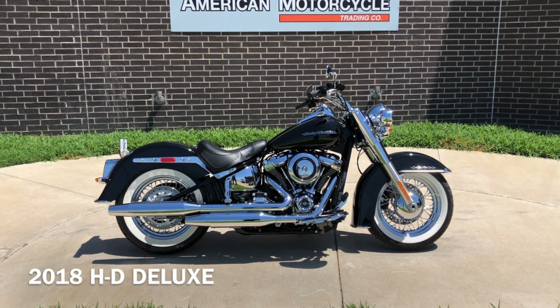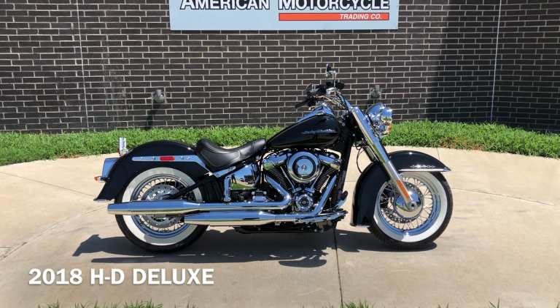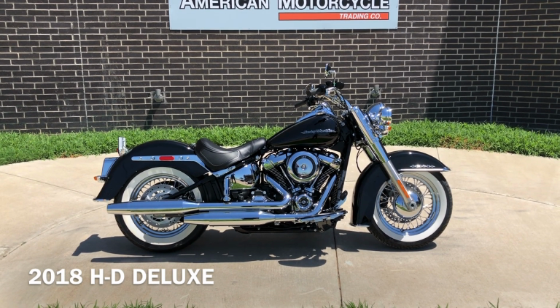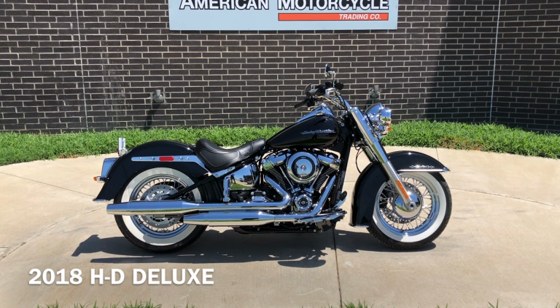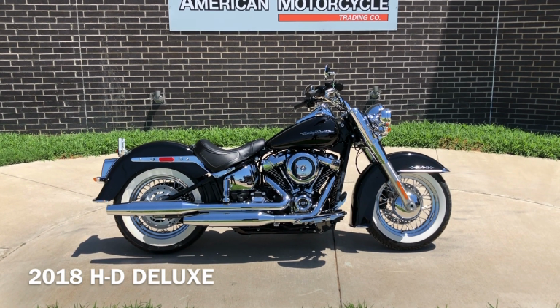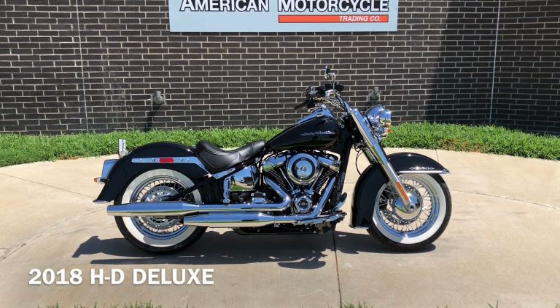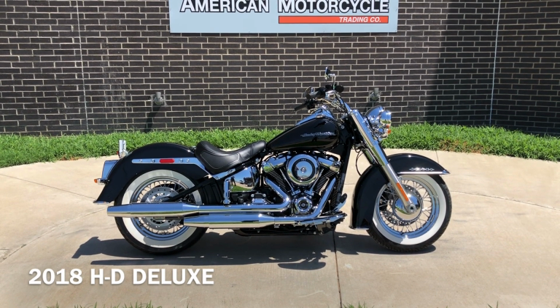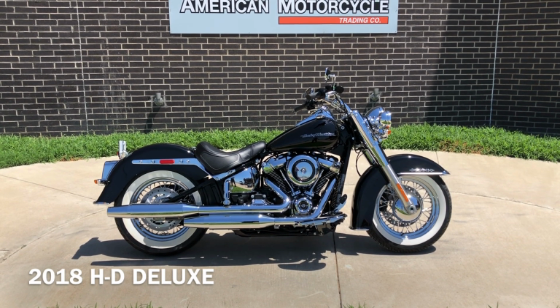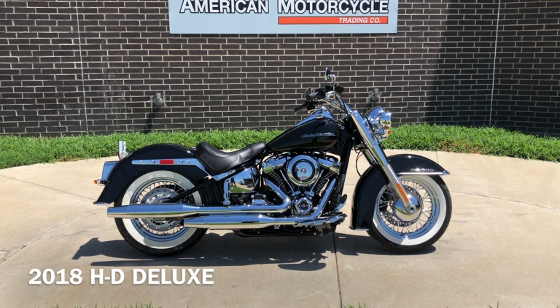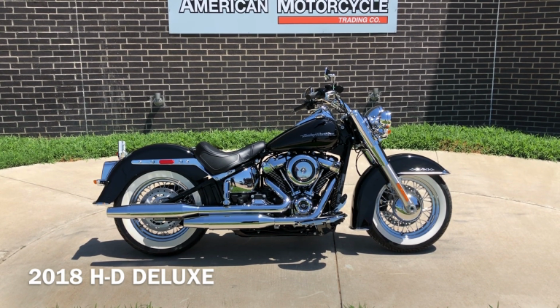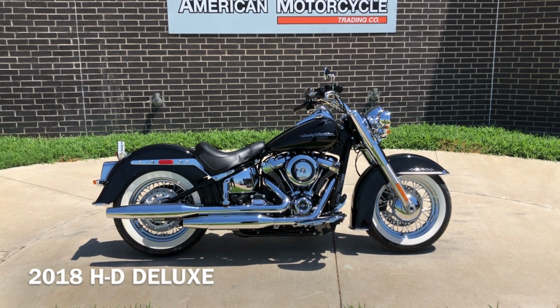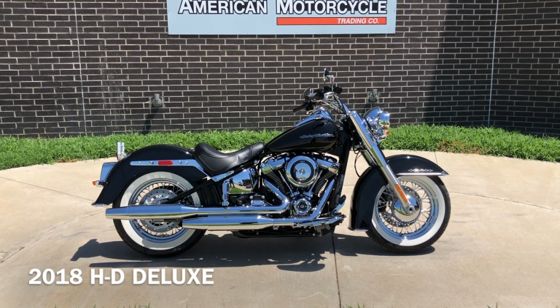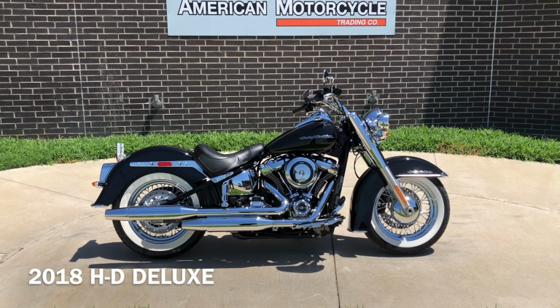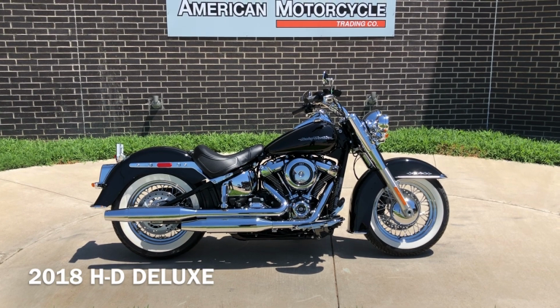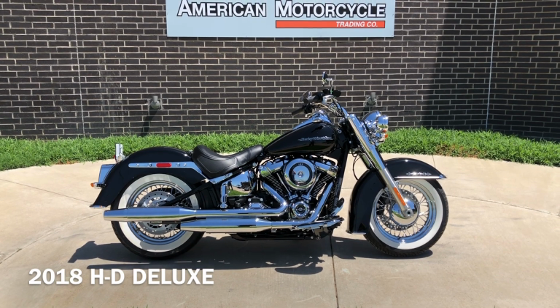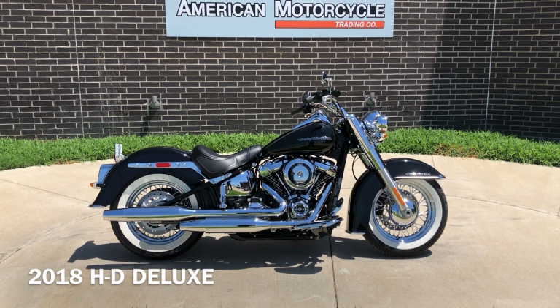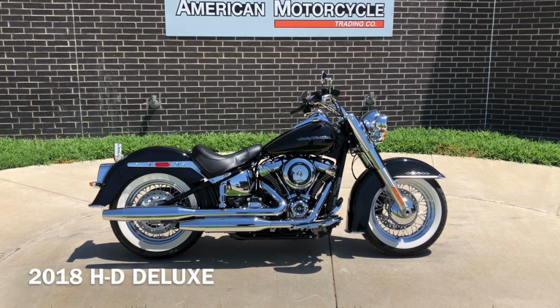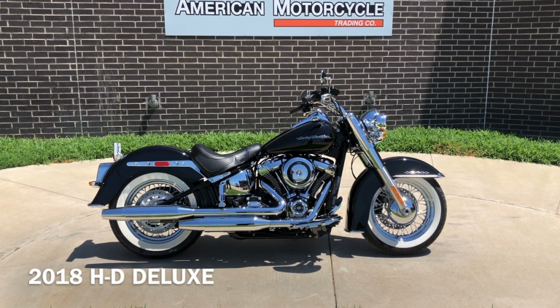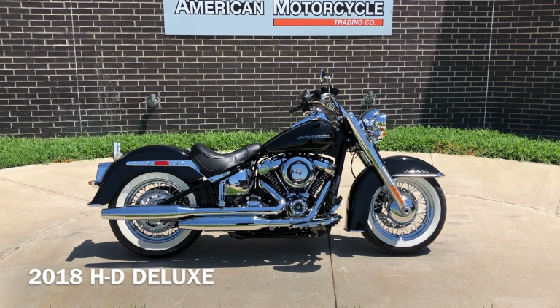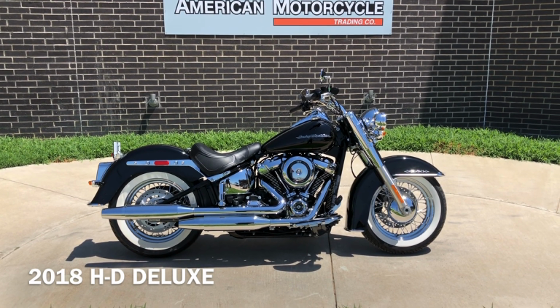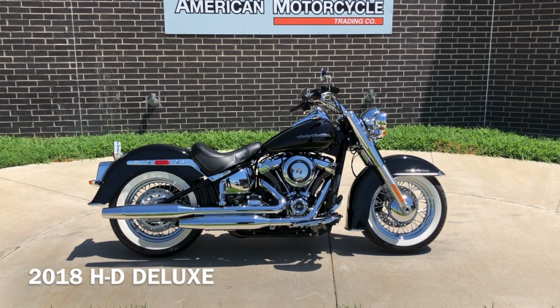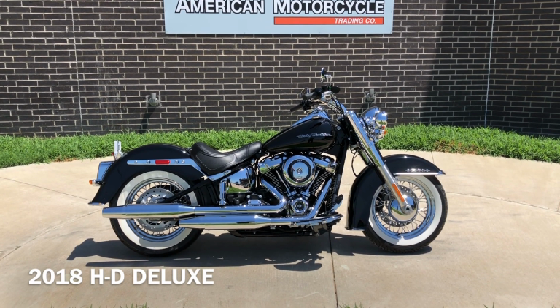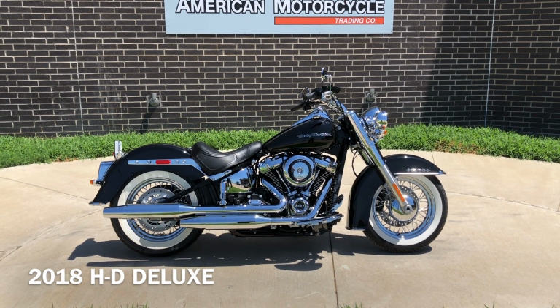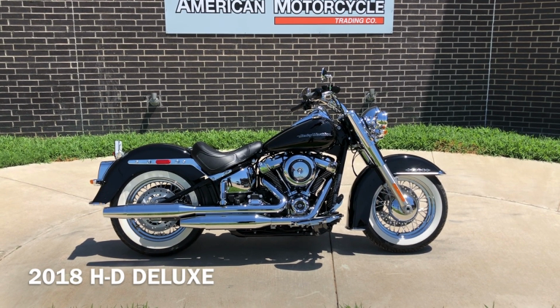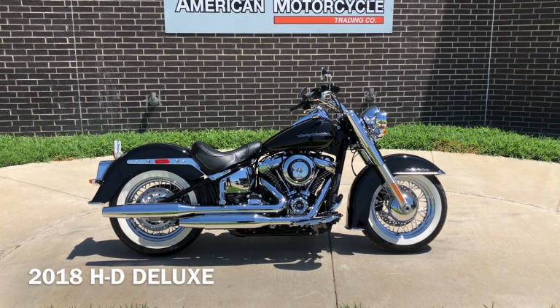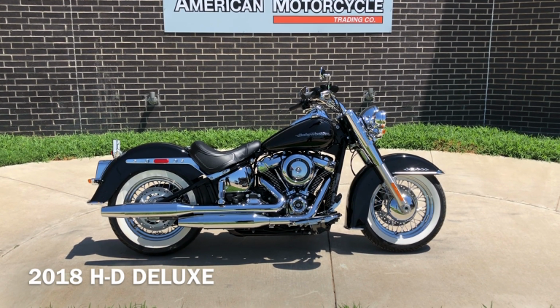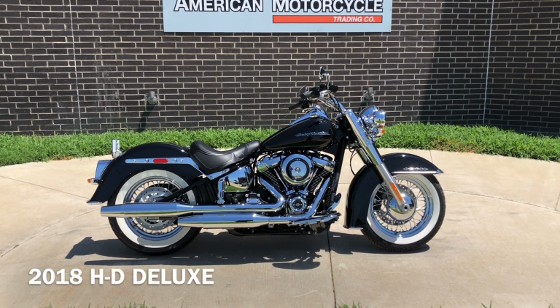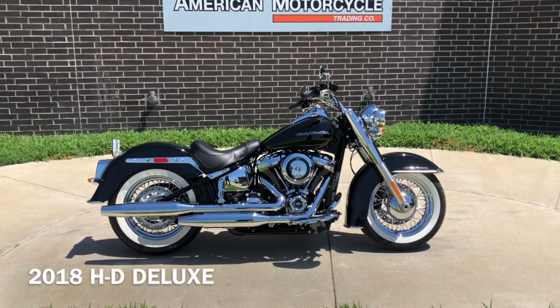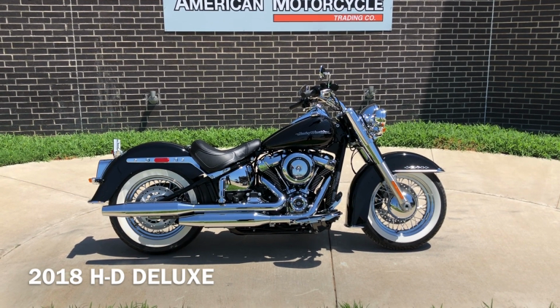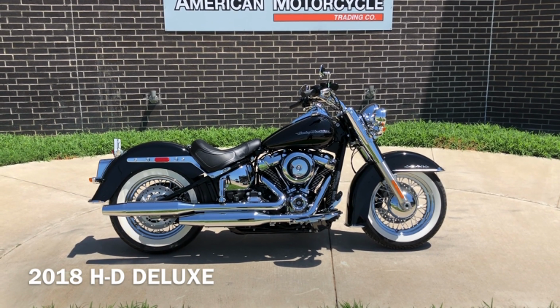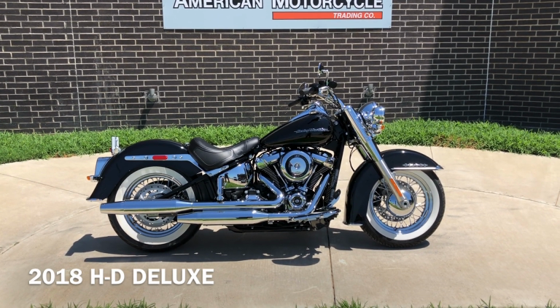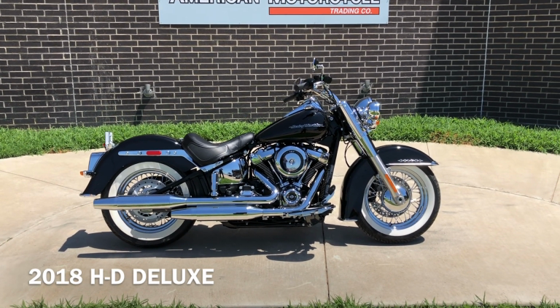It's been through our 32-point pre-delivery inspection. We test rode it, made sure everything was working correctly, and gave it a professional detail.